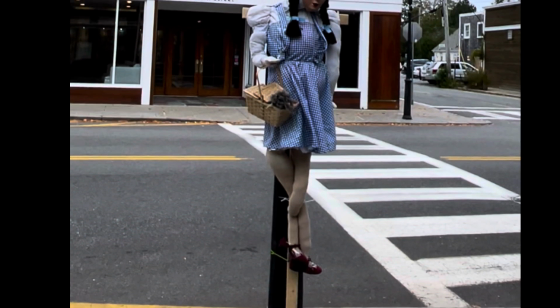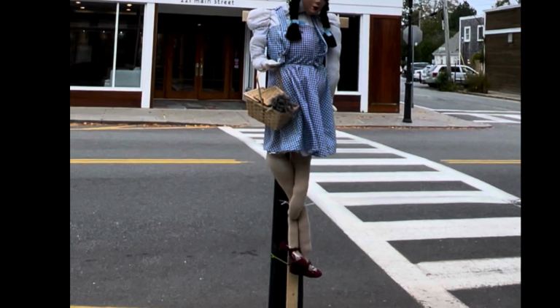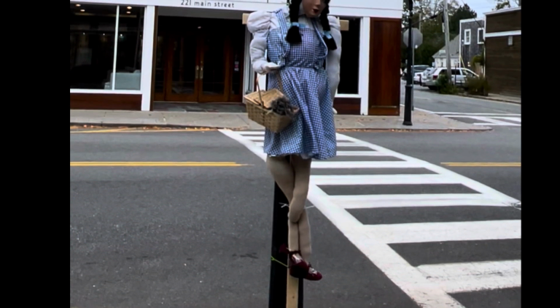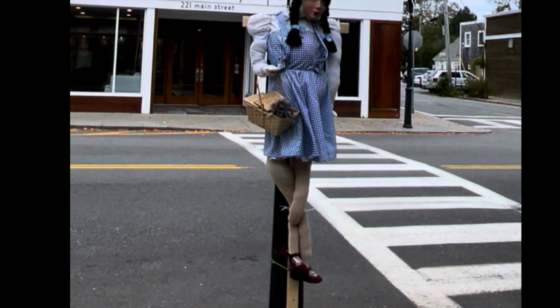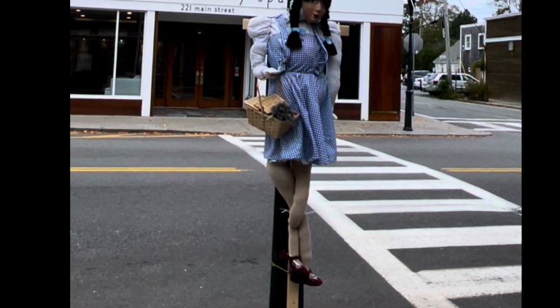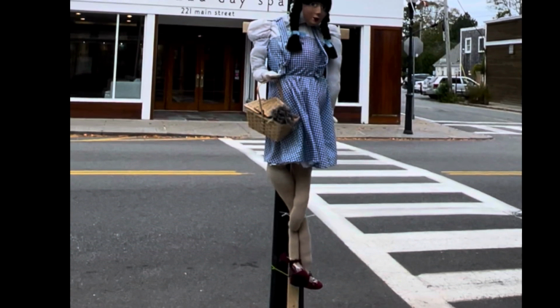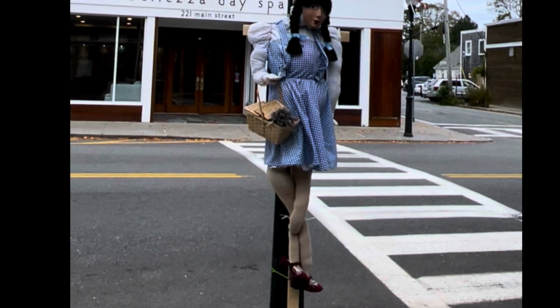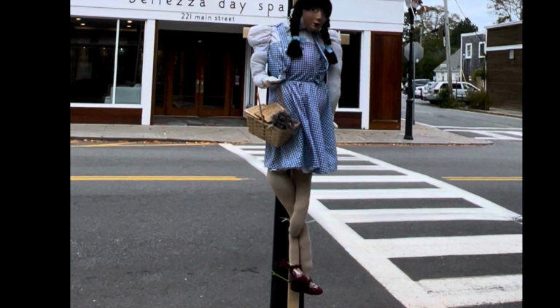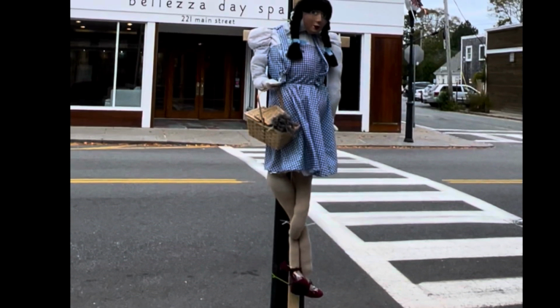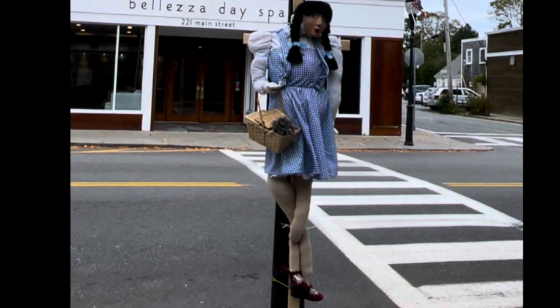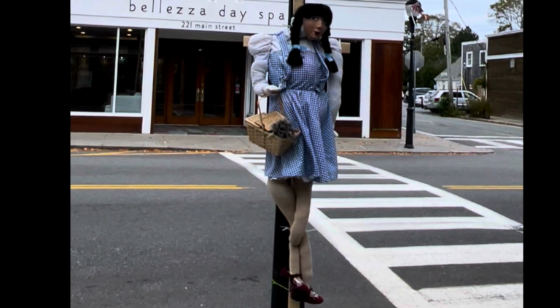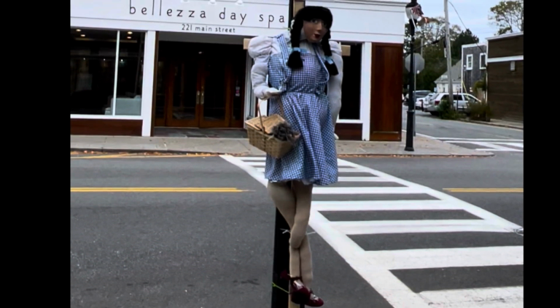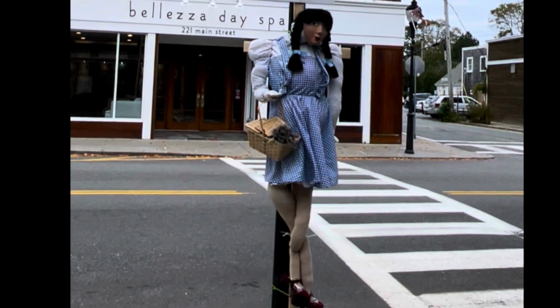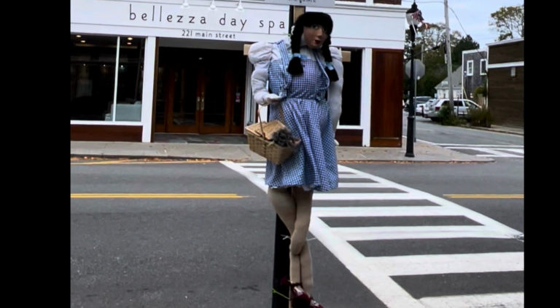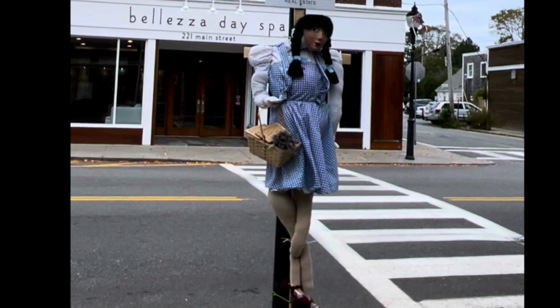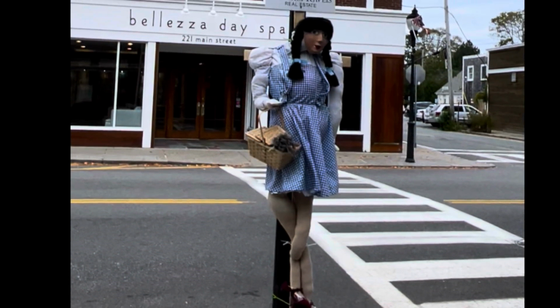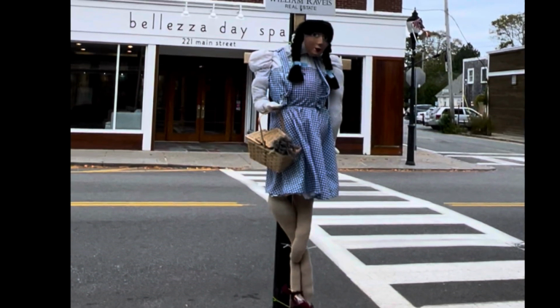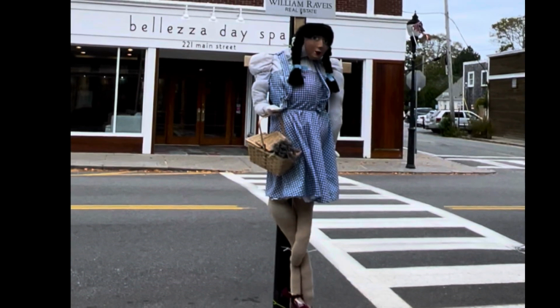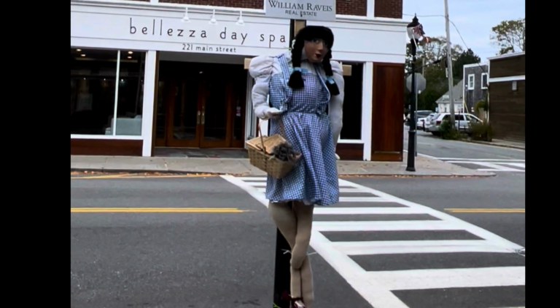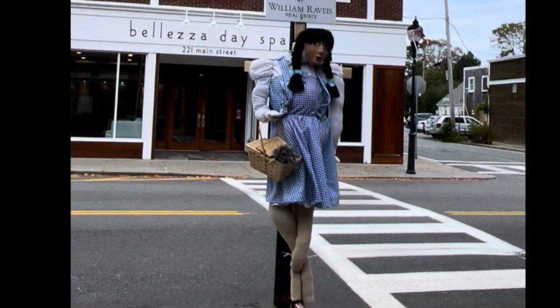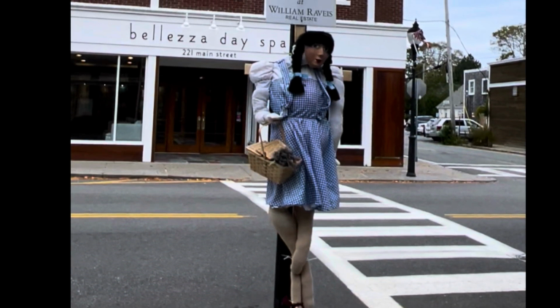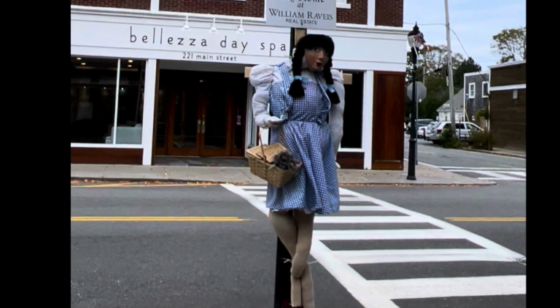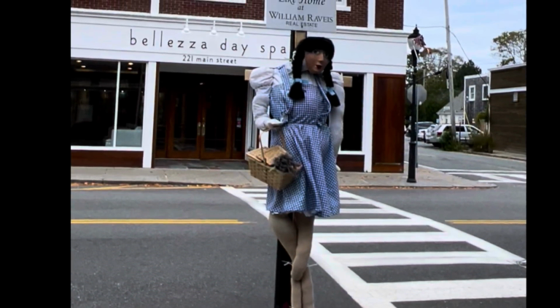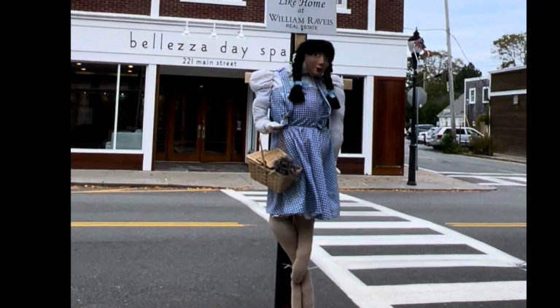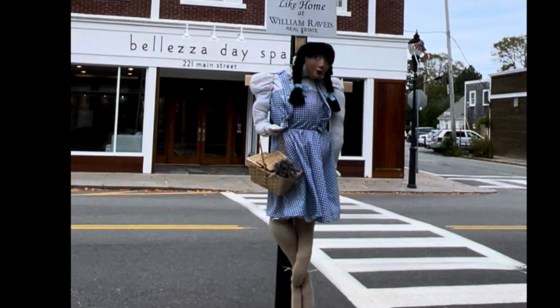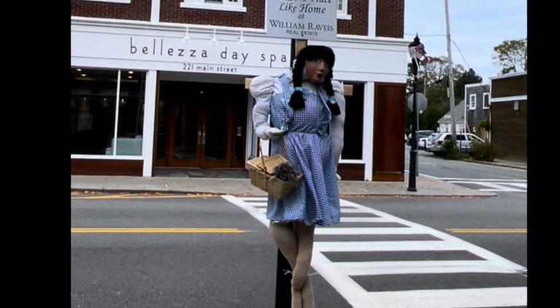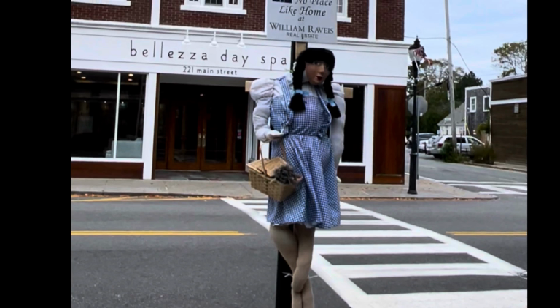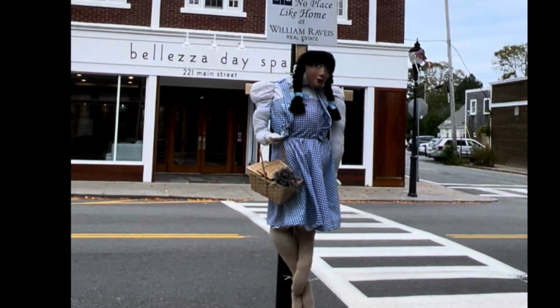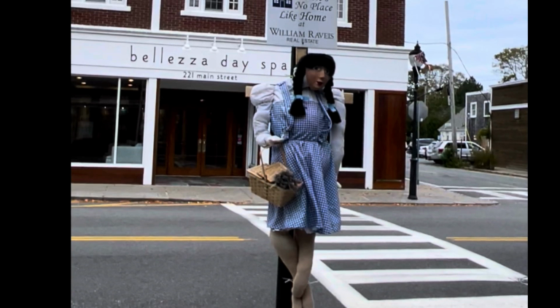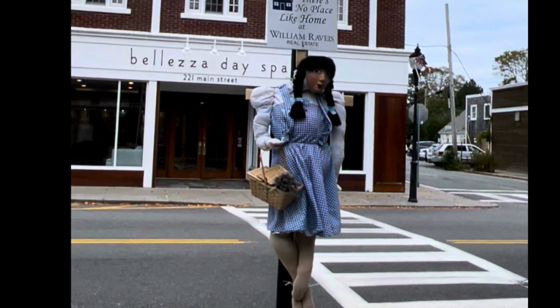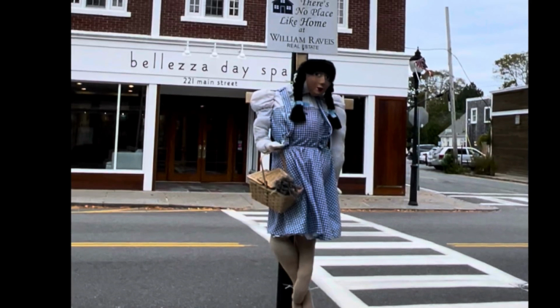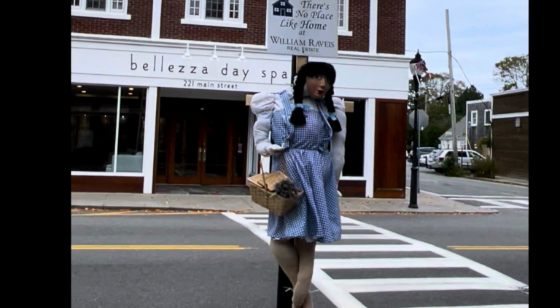This realtor has a scarecrow of Dorothy from The Wizard of Oz. There's no place like home.